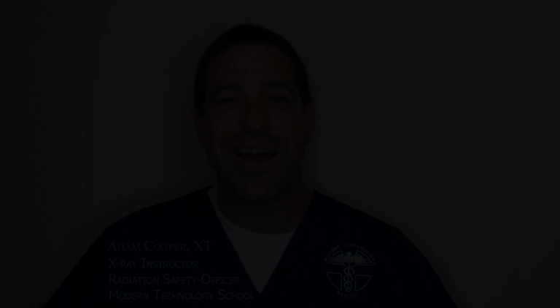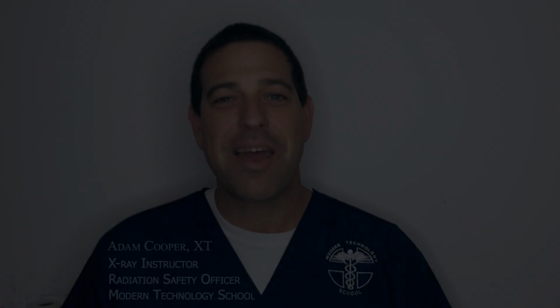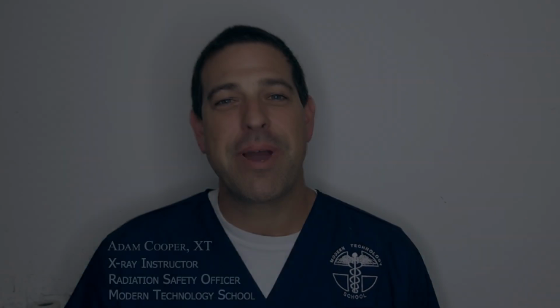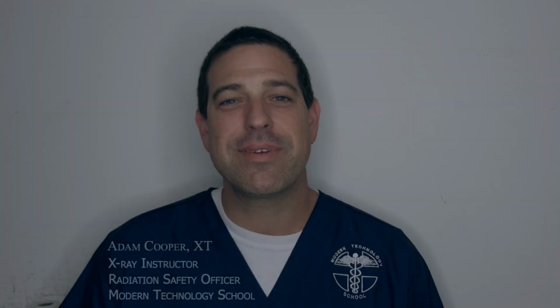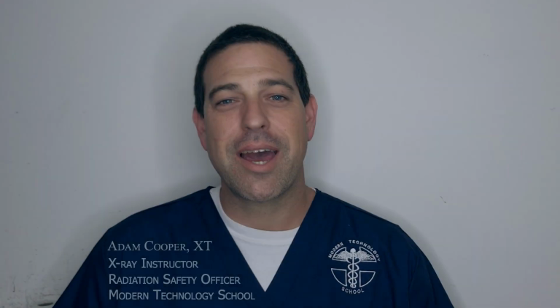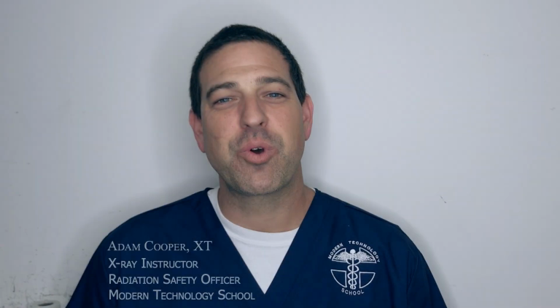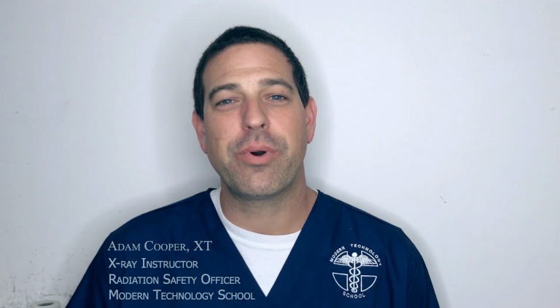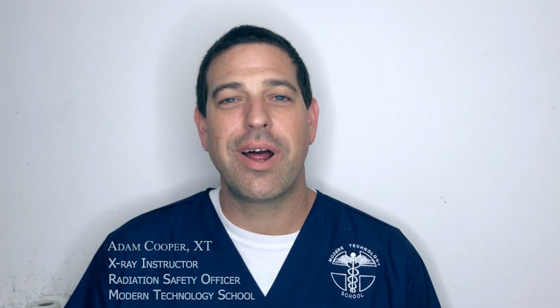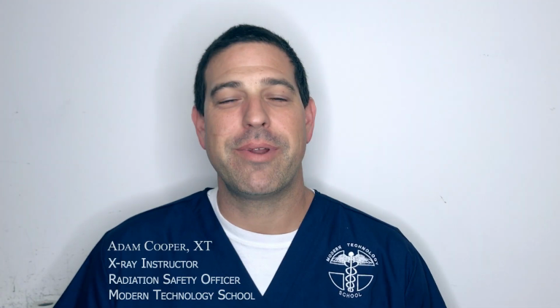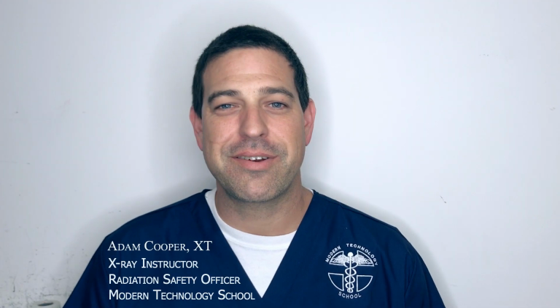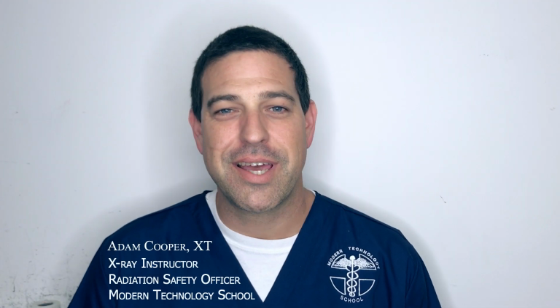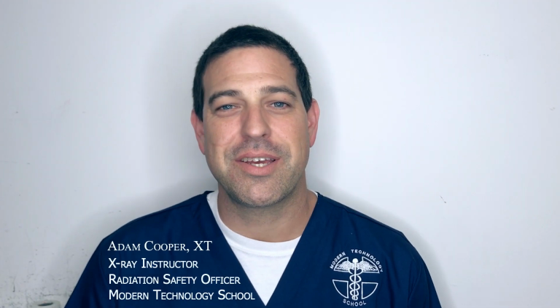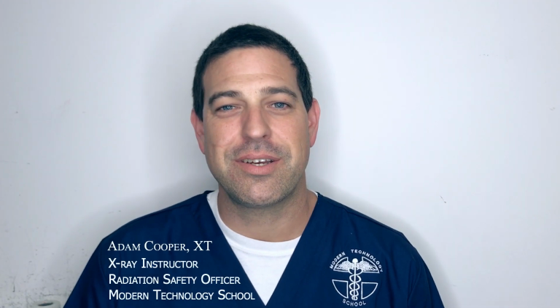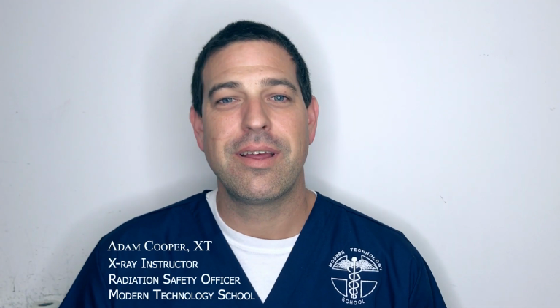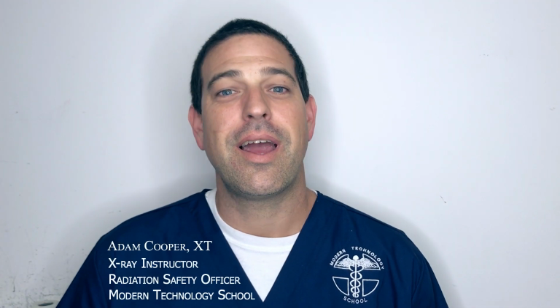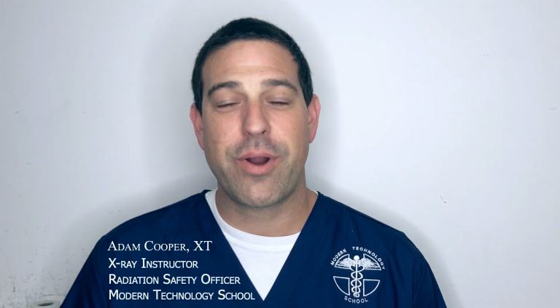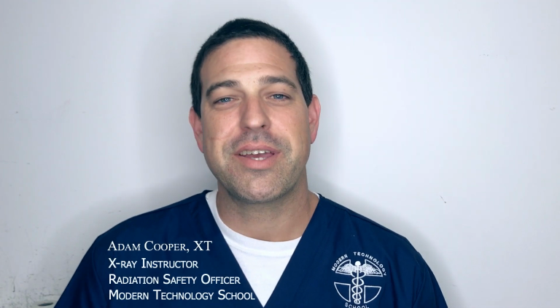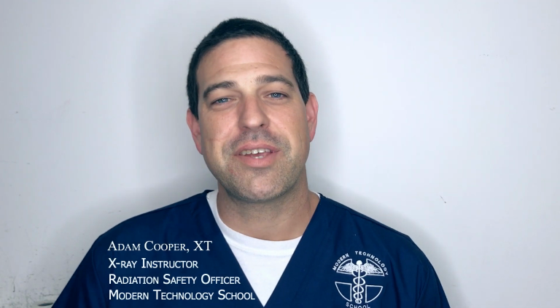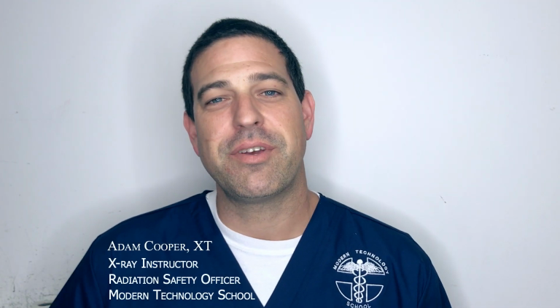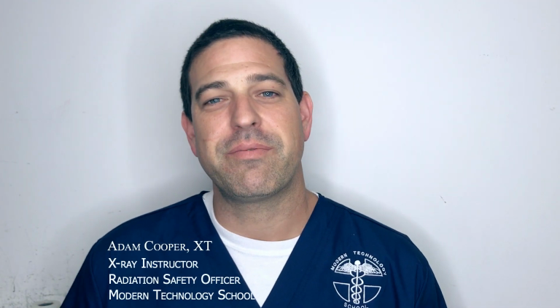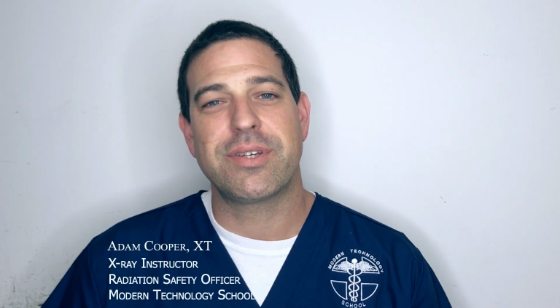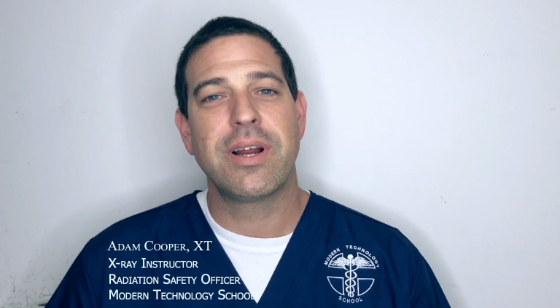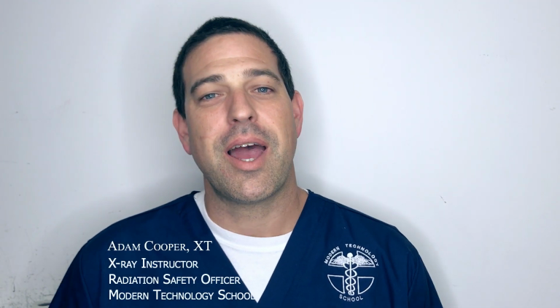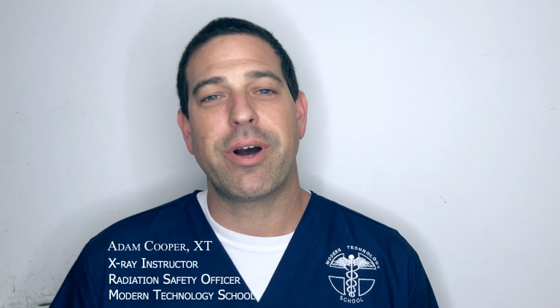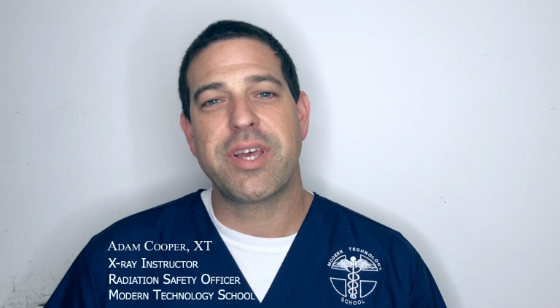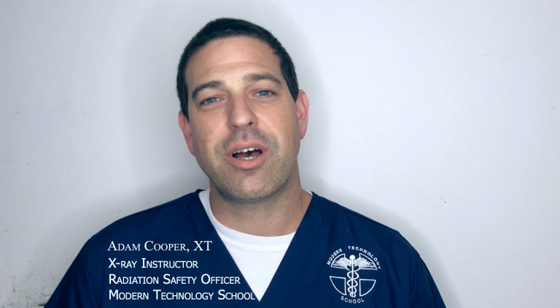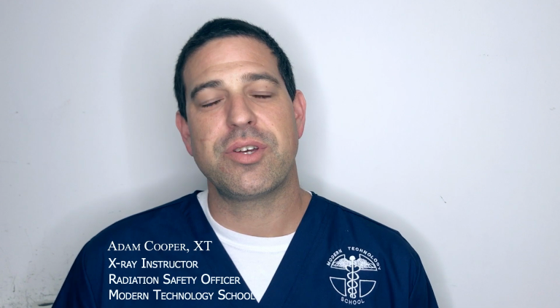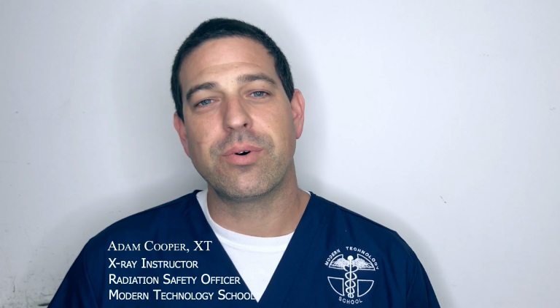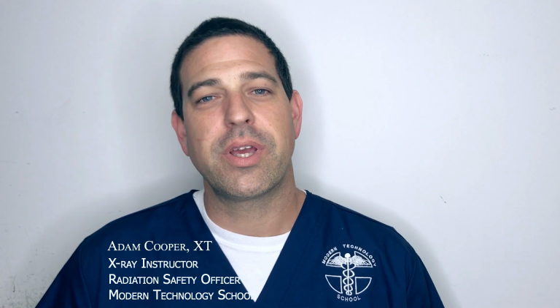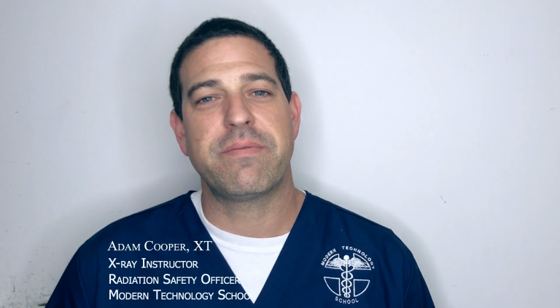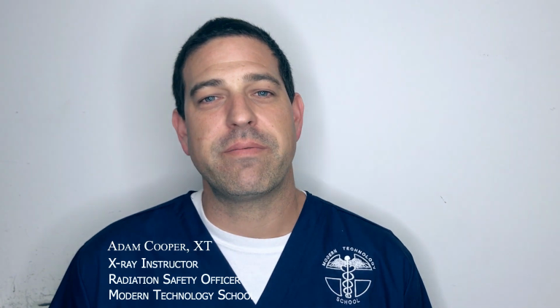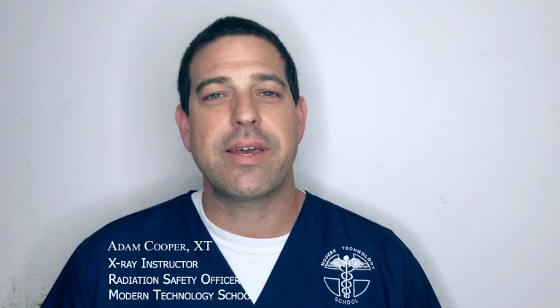Hi, my name is Adam Cooper. I'm an x-ray technician and a radiation safety officer at Modern Technology School here in Fountain Valley.